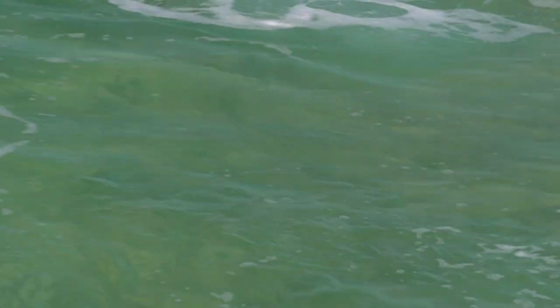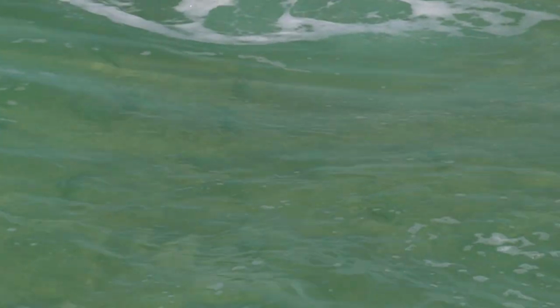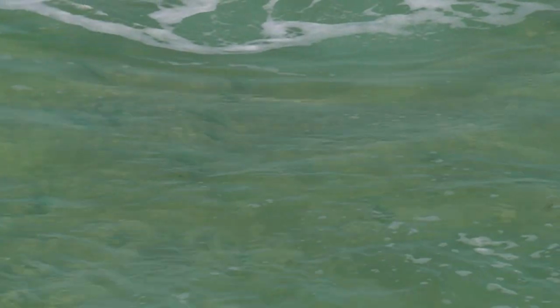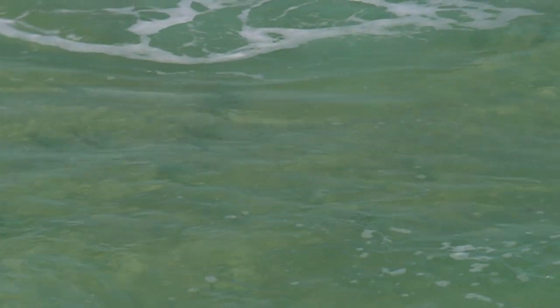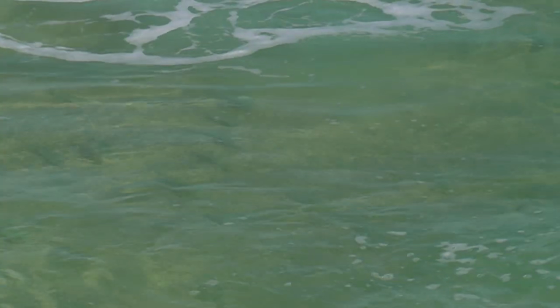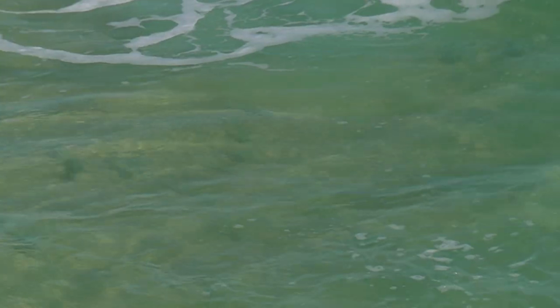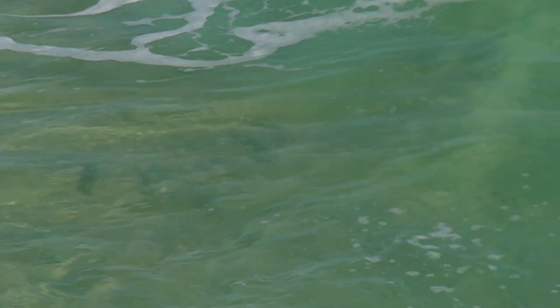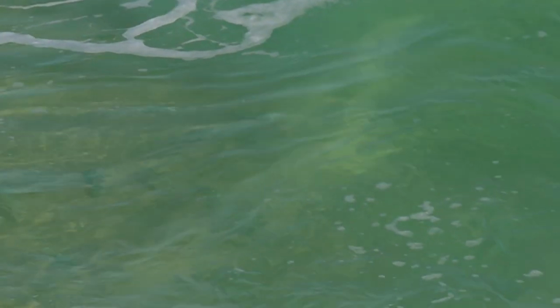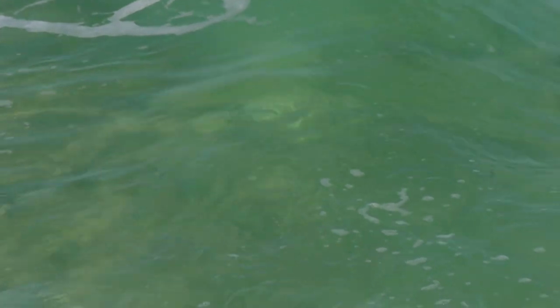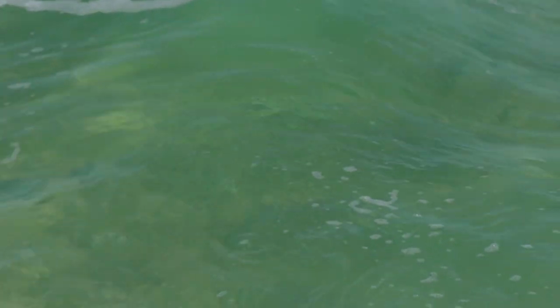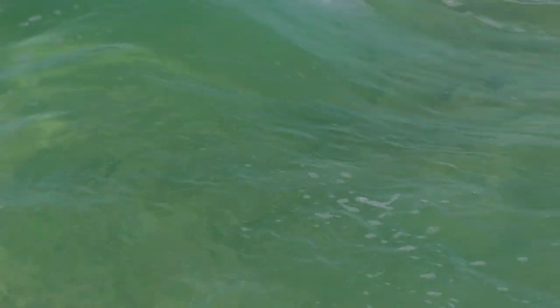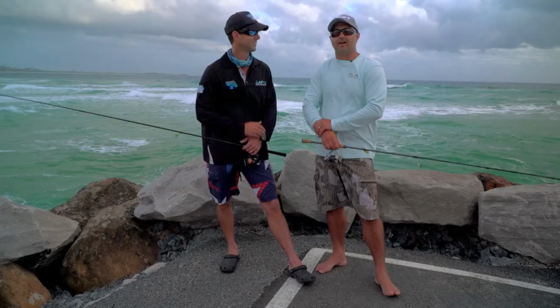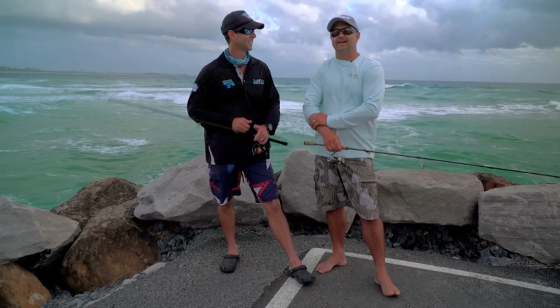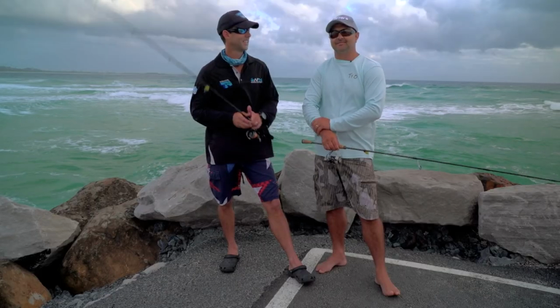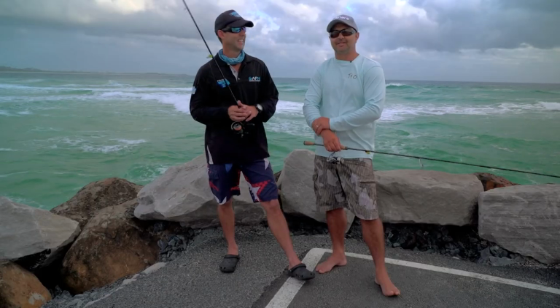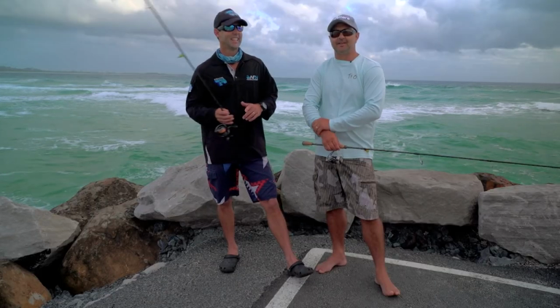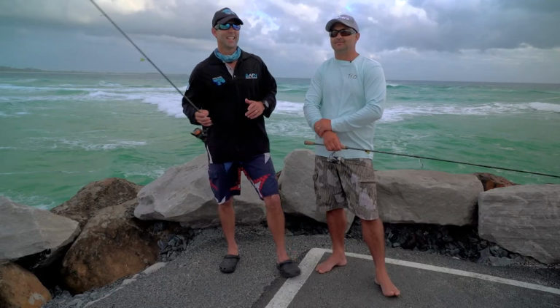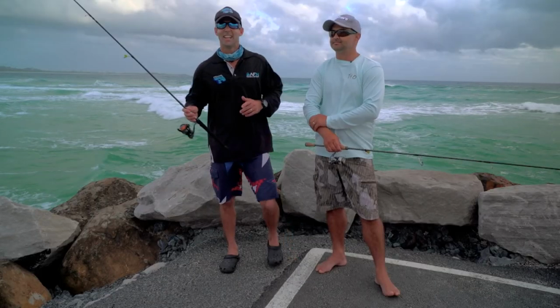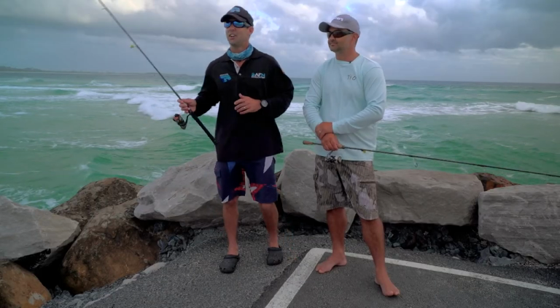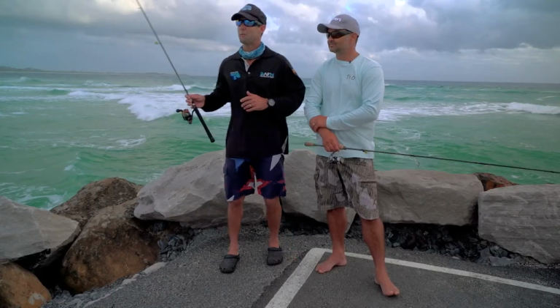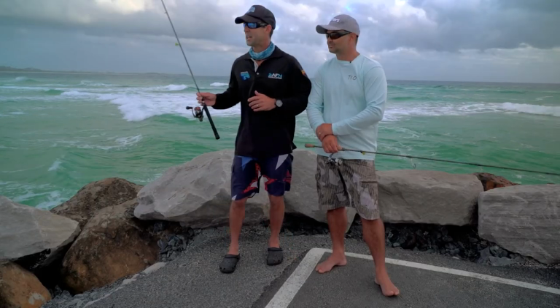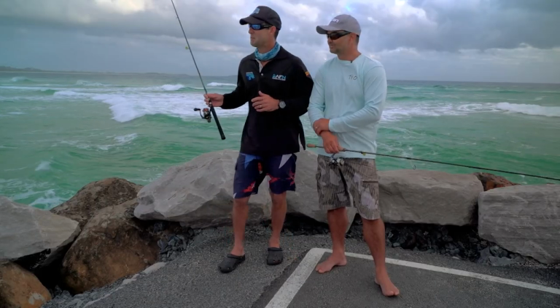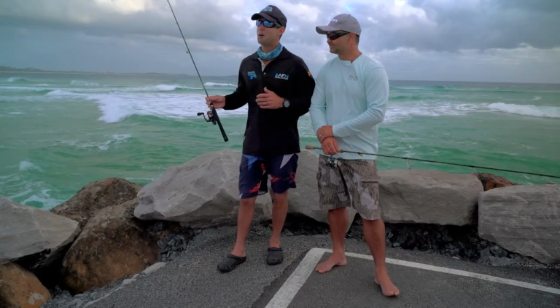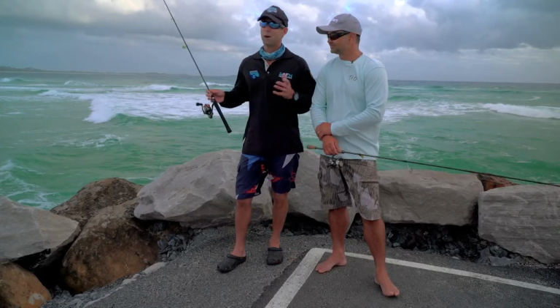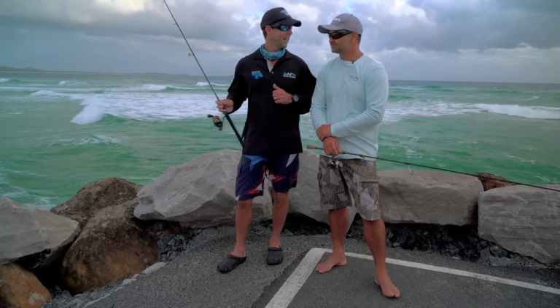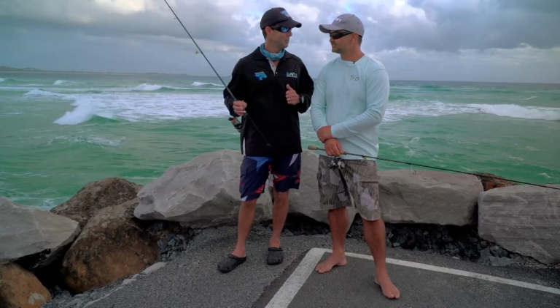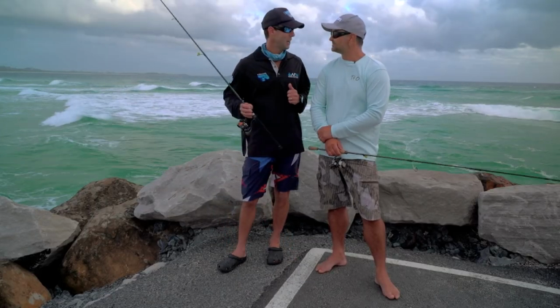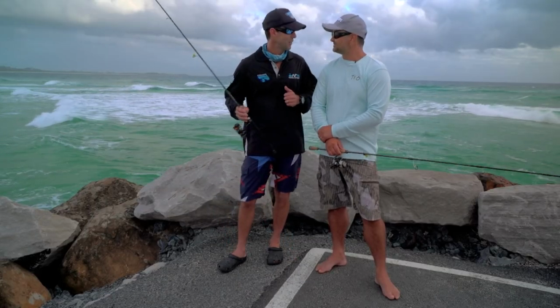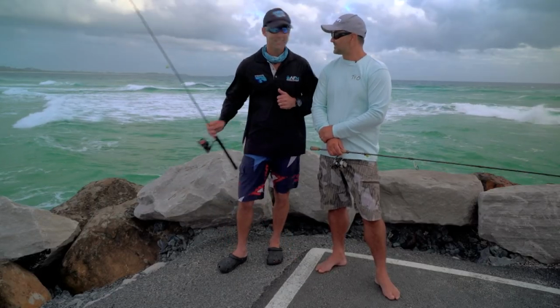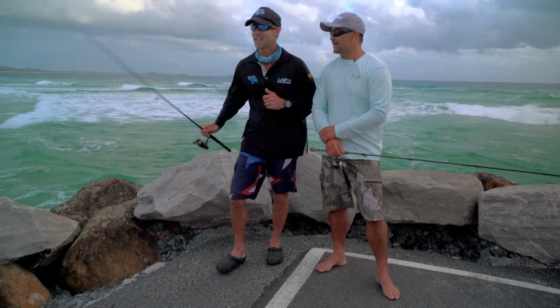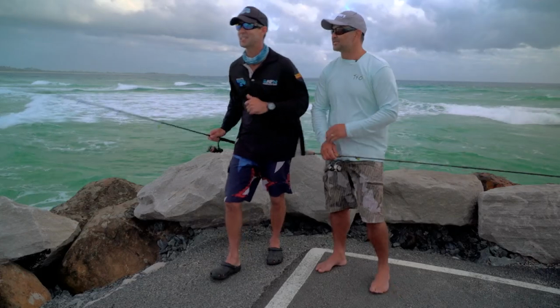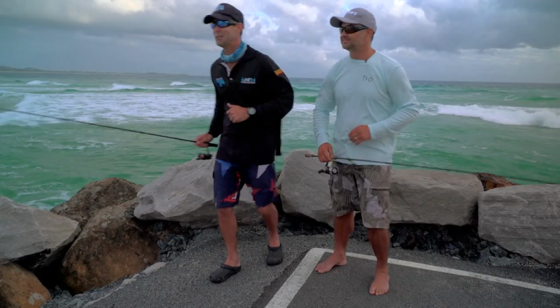We've already sighted a couple in the shallows, so it's going to be a great day. Let's get into them. I don't want to wait anymore - I've waited long enough, Shannon, to cast a lure.